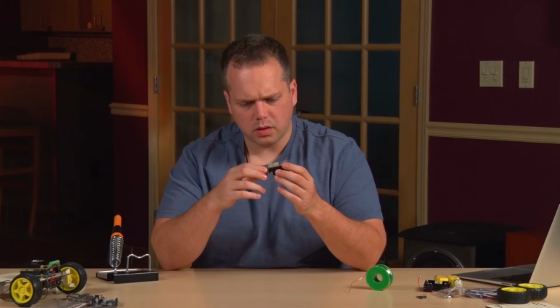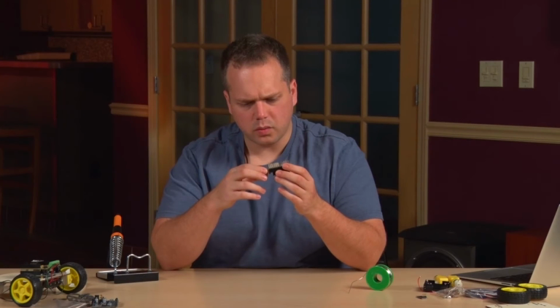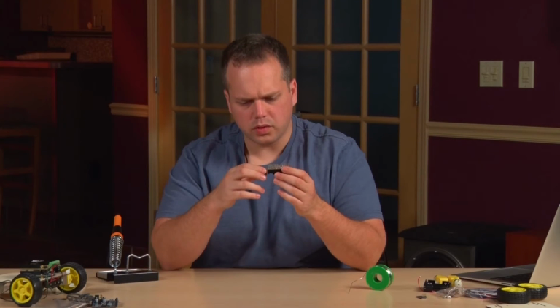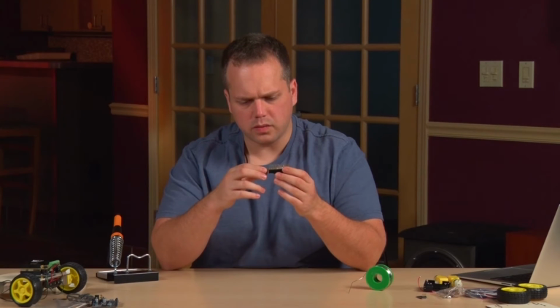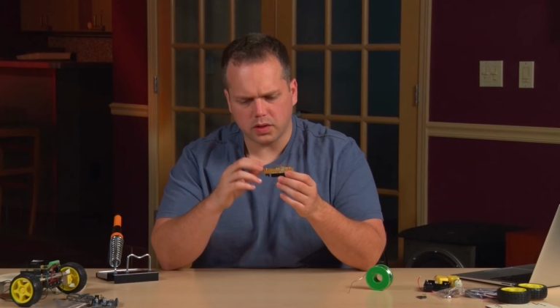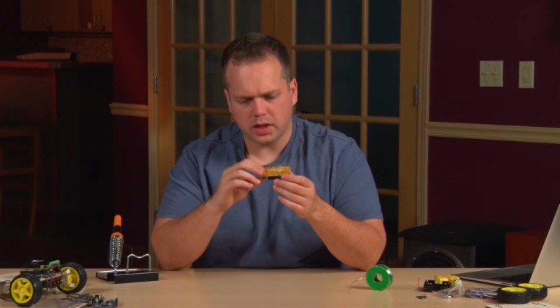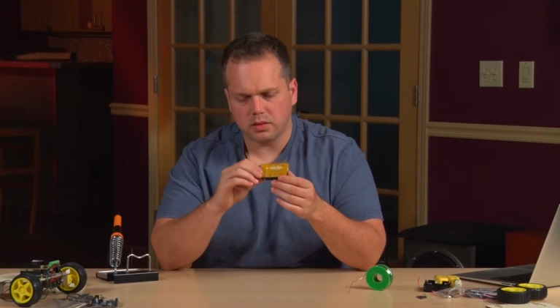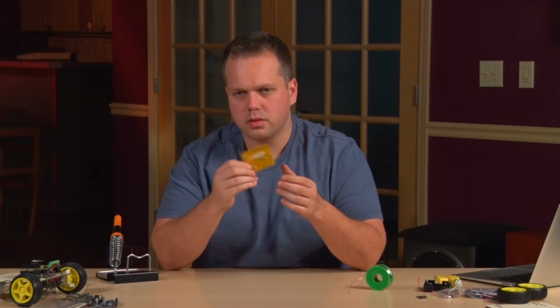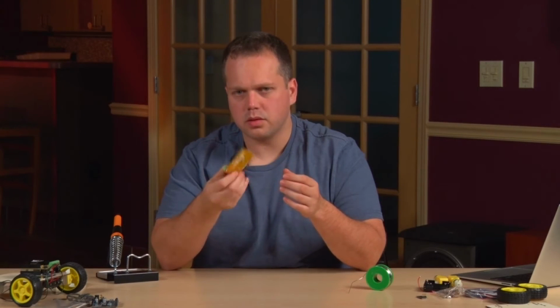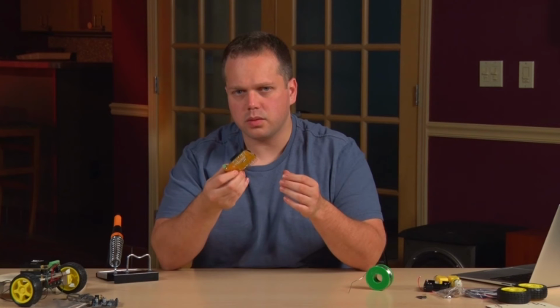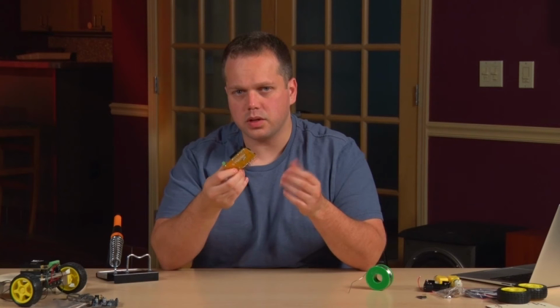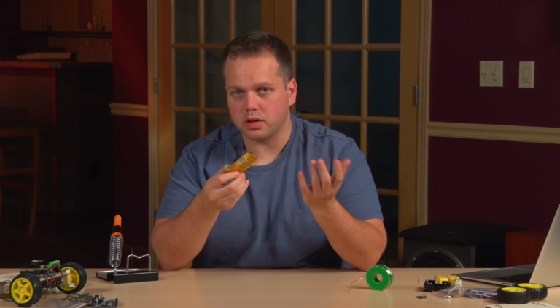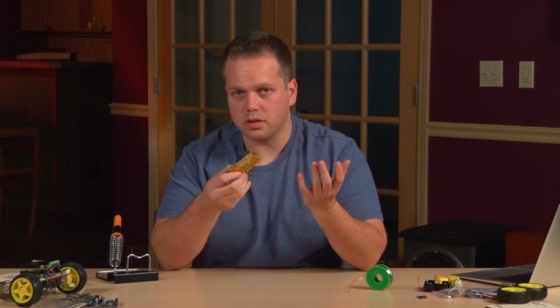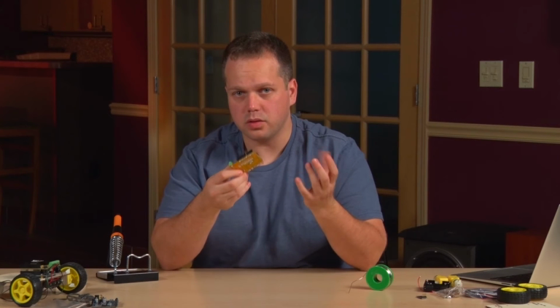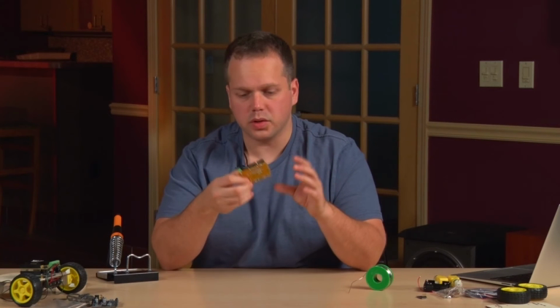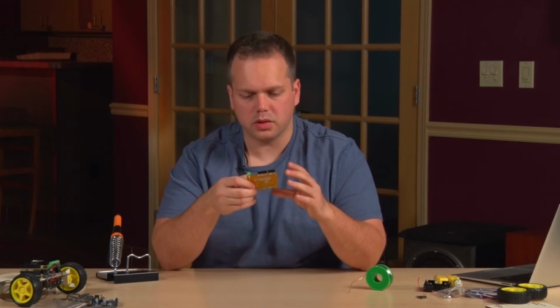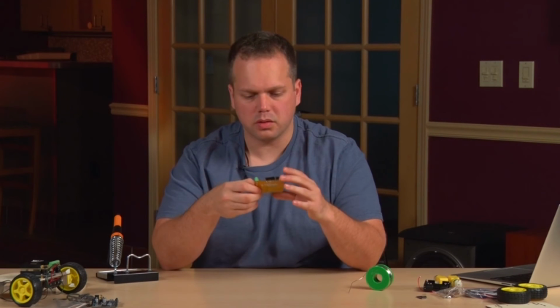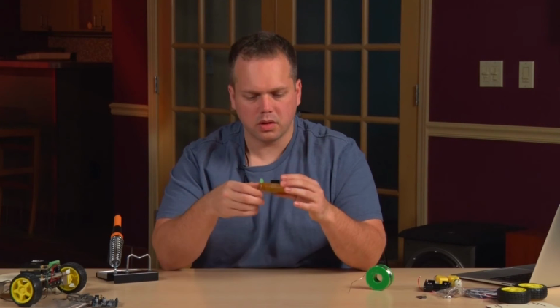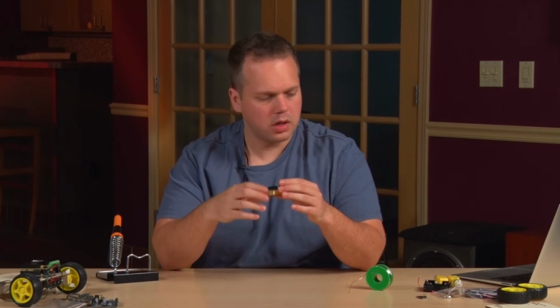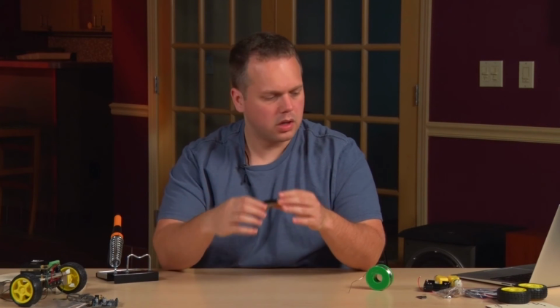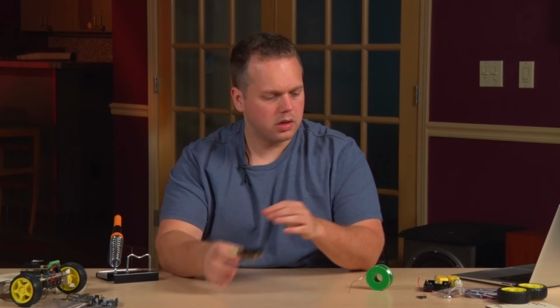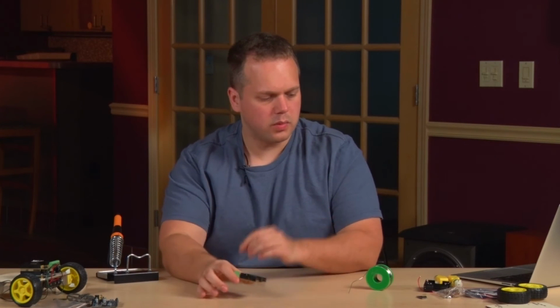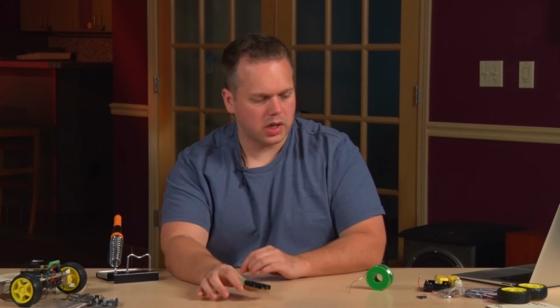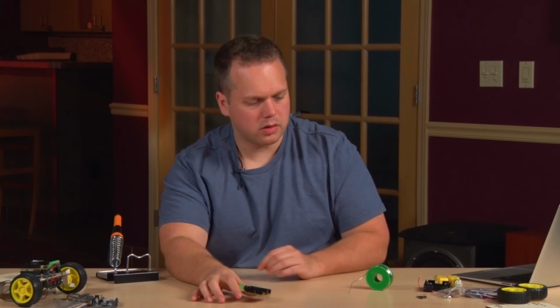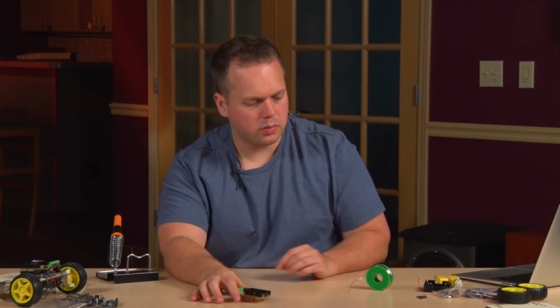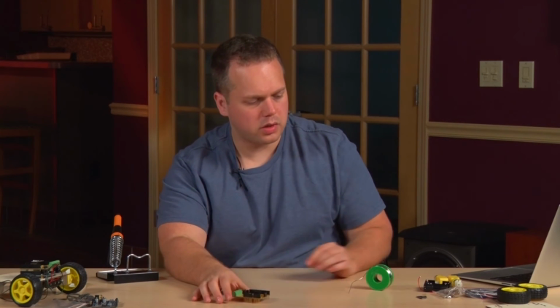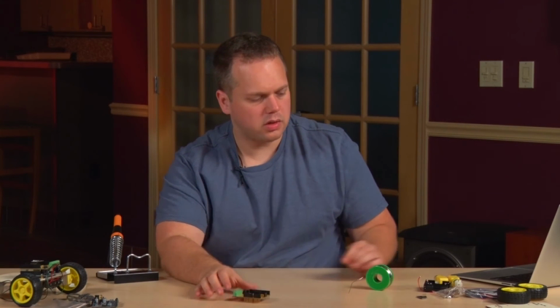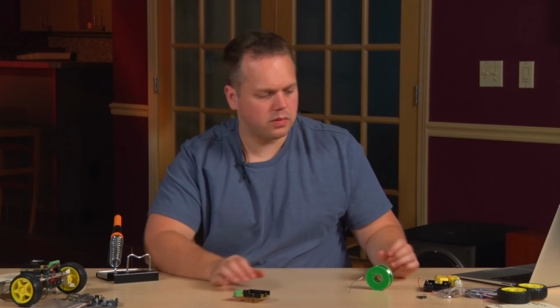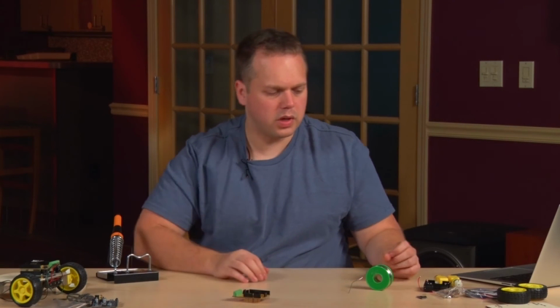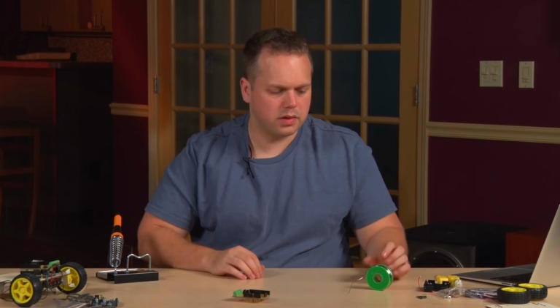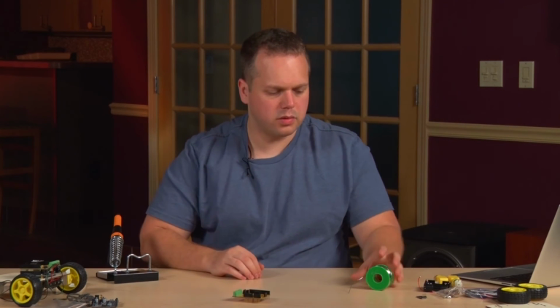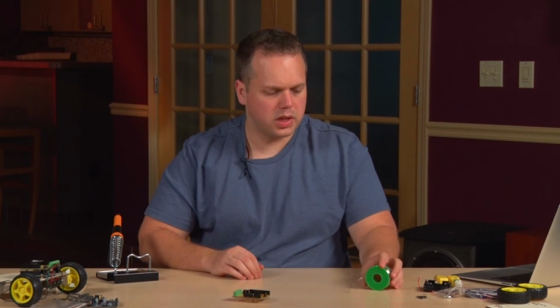Once you've done that, you're ready to continue building the mechanical part of the Wi-Fi robot.